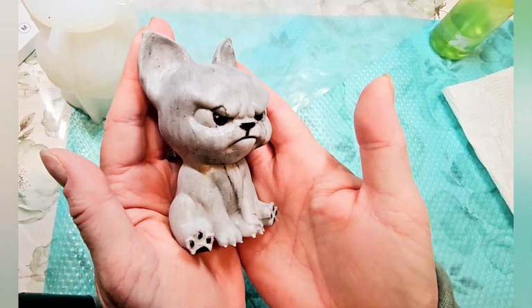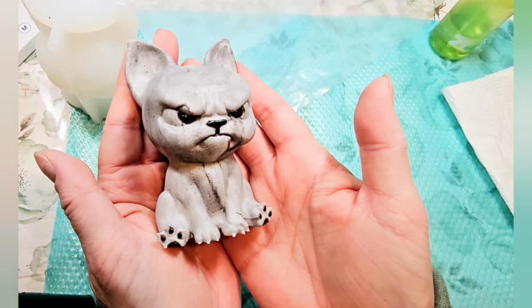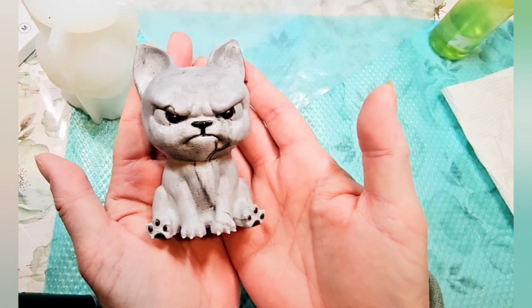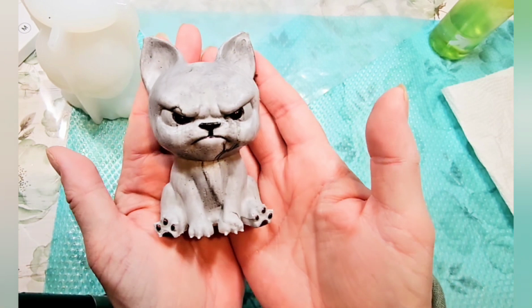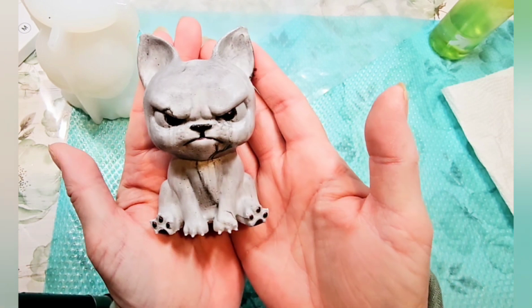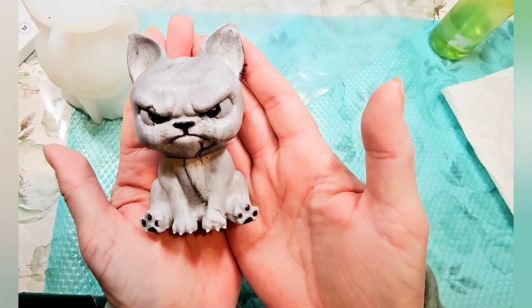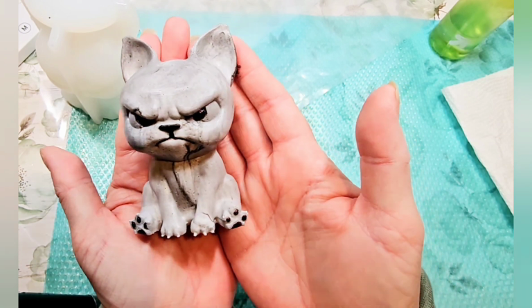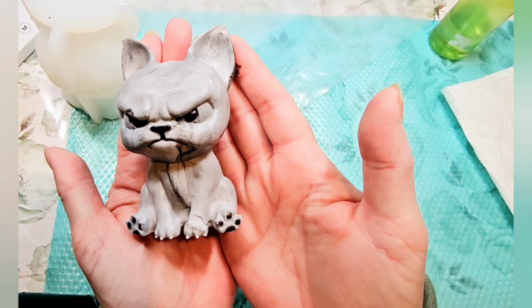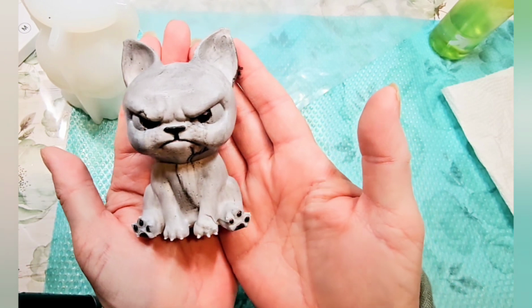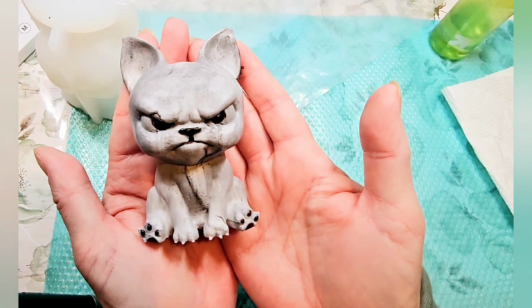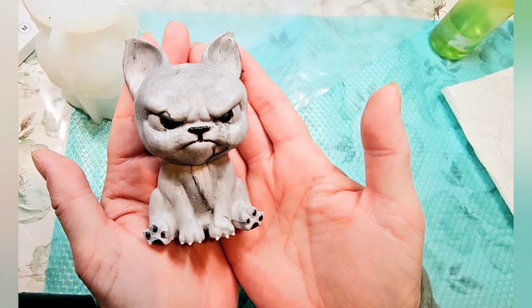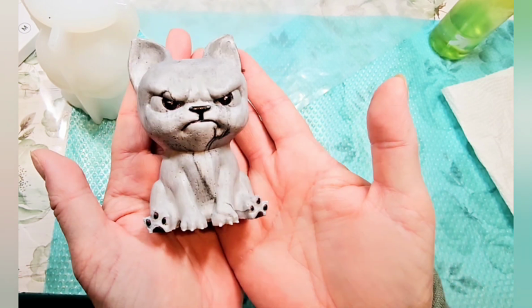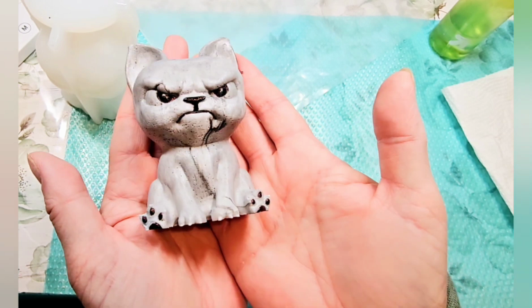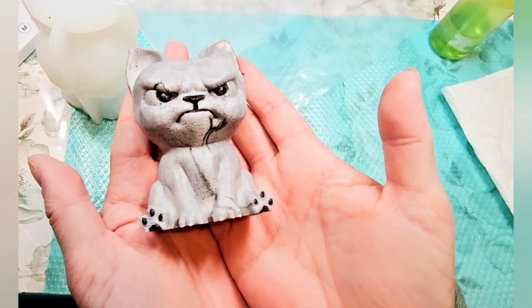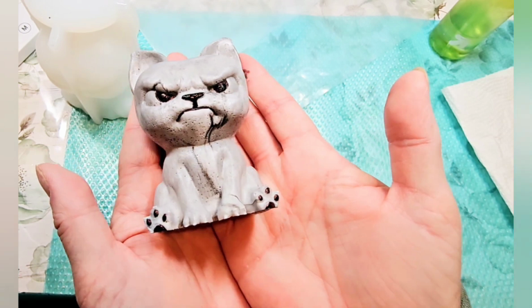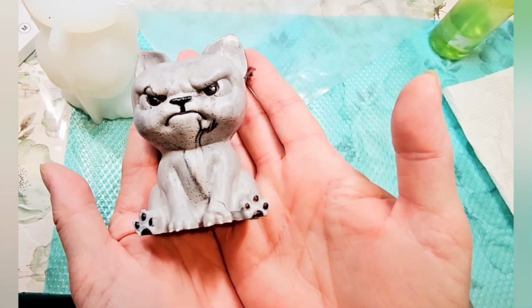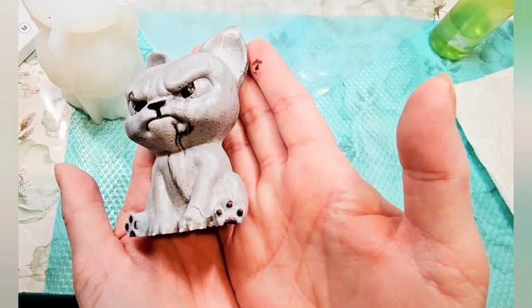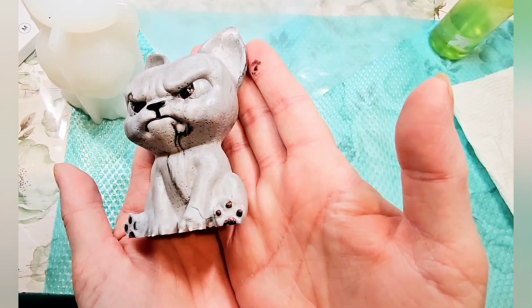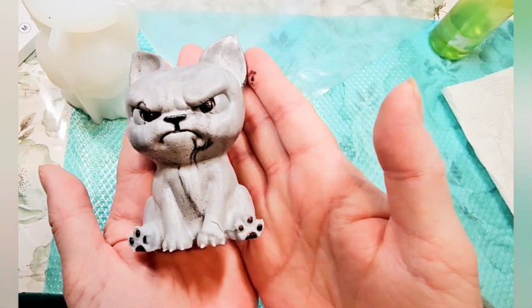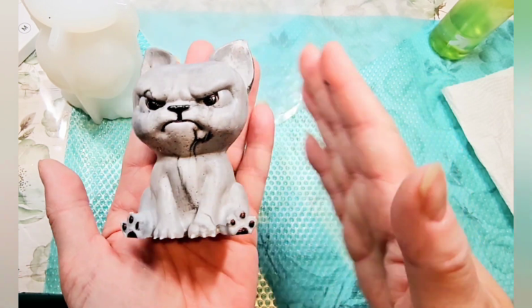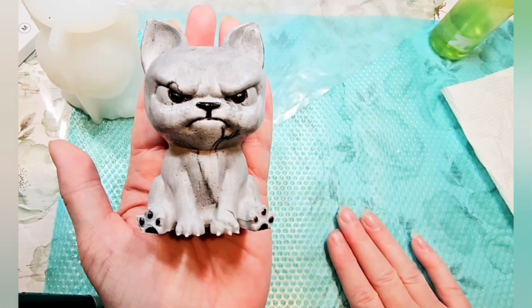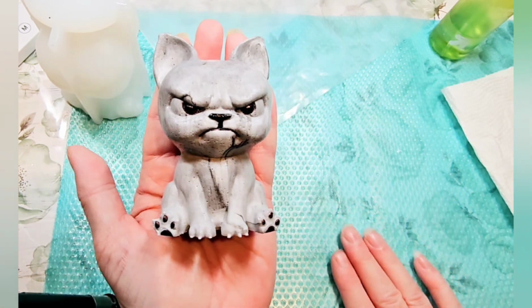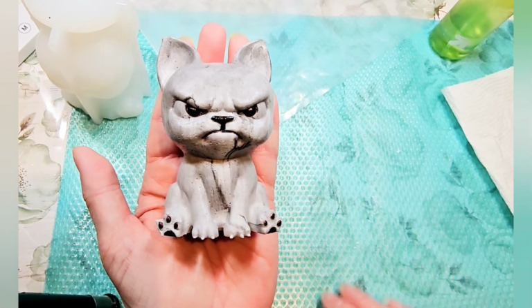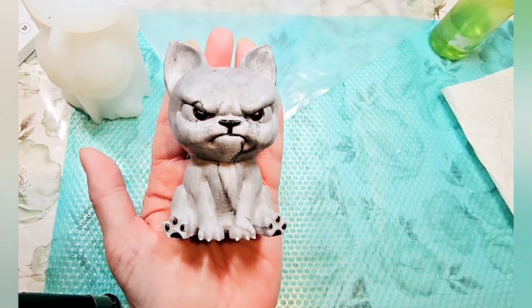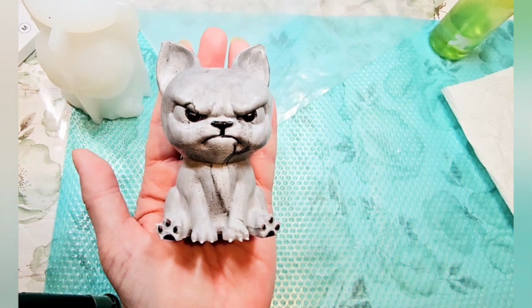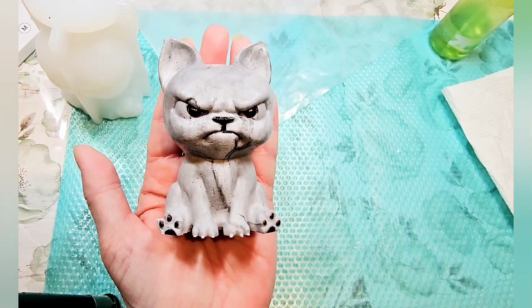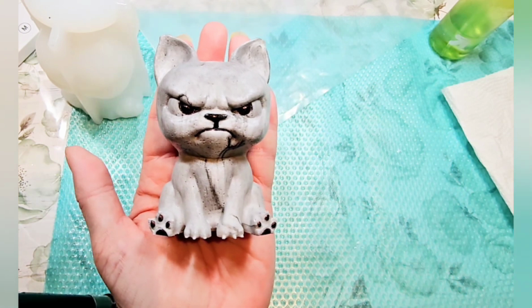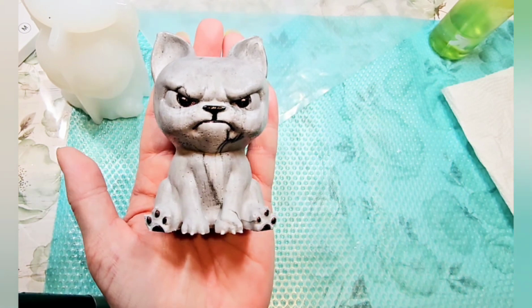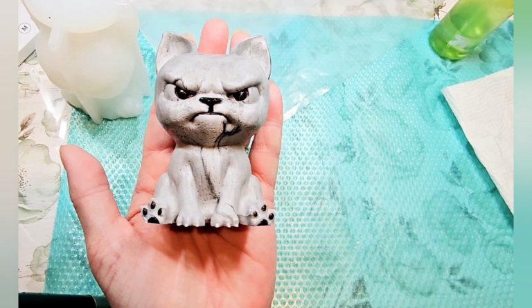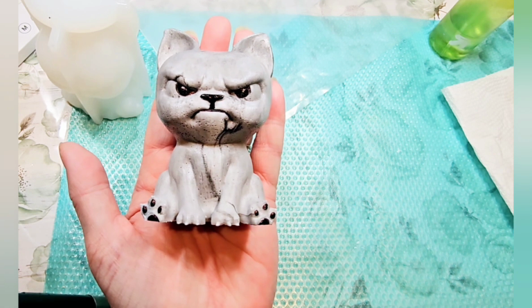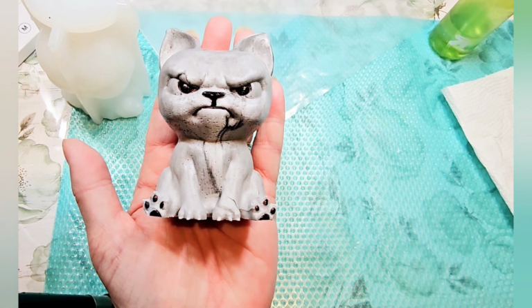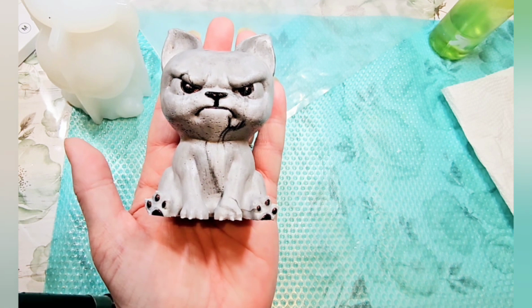All right guys, let me know what you think. See if he looks pretty angry. I will see you all next time.